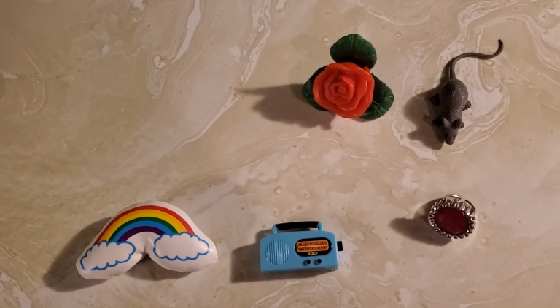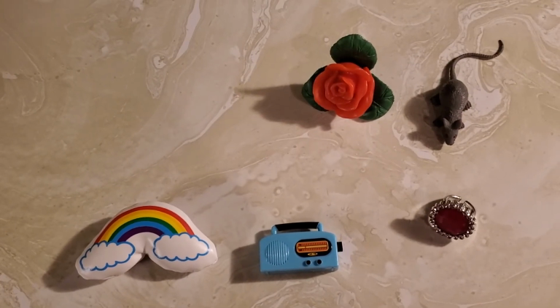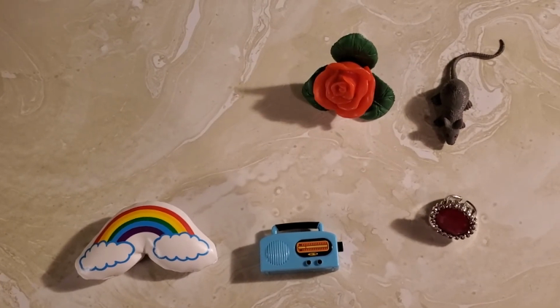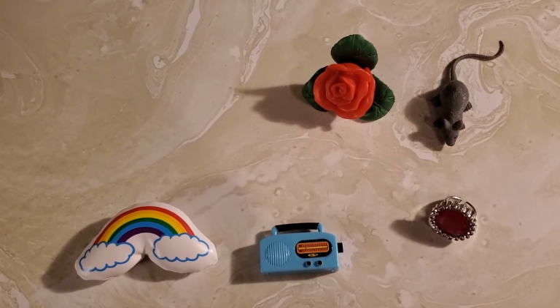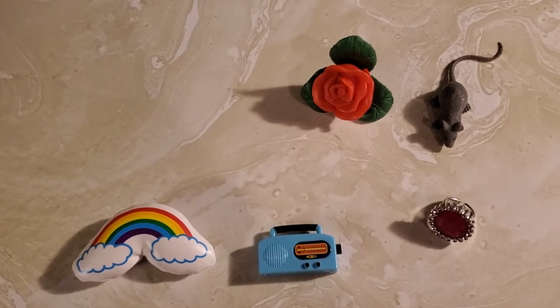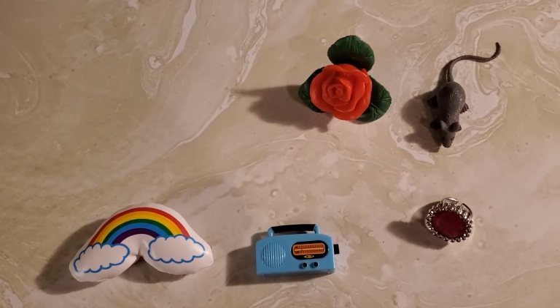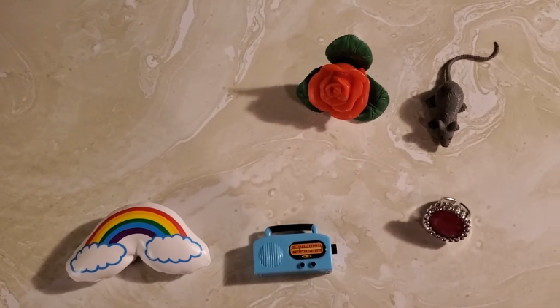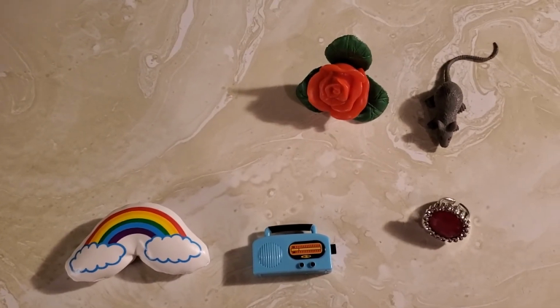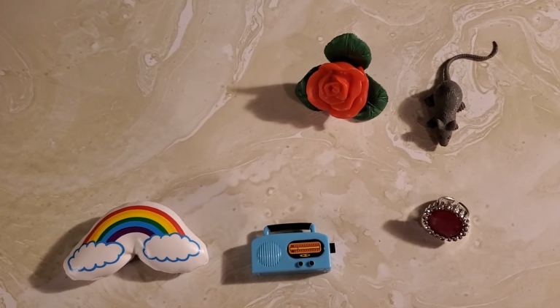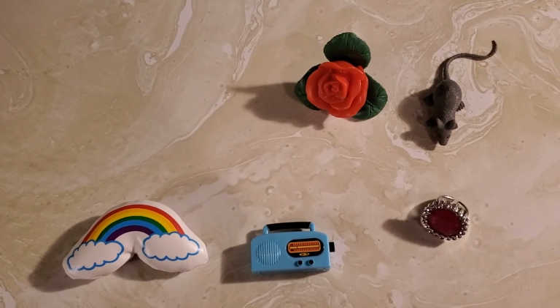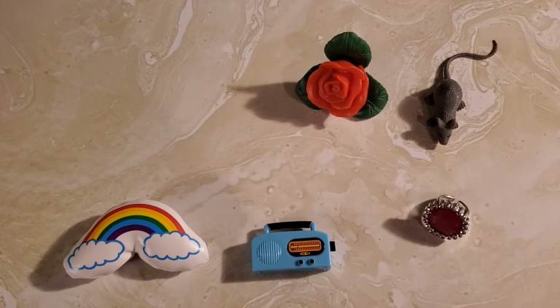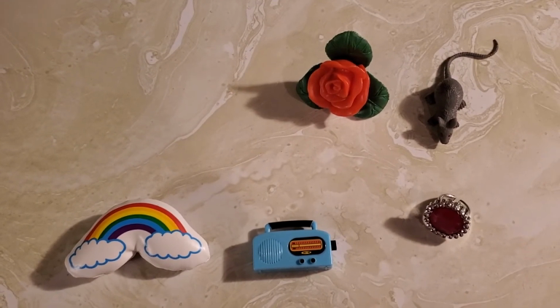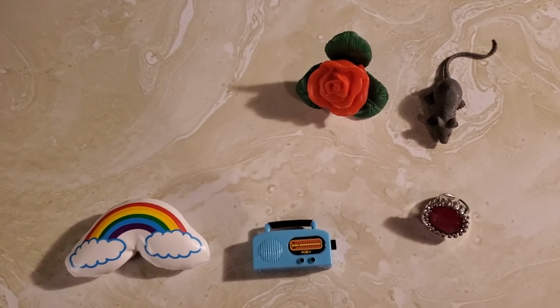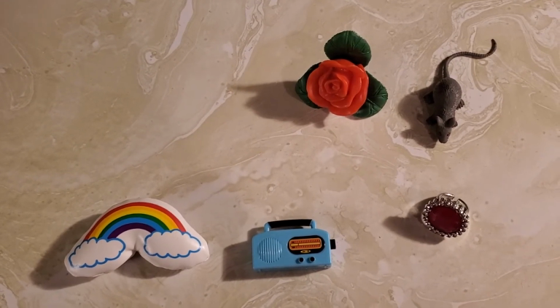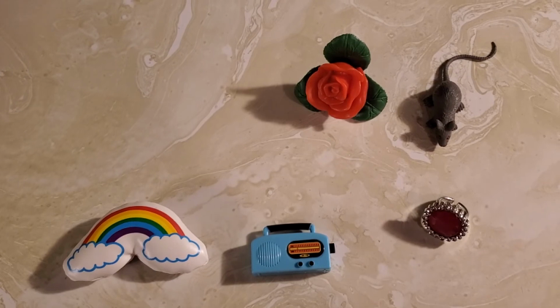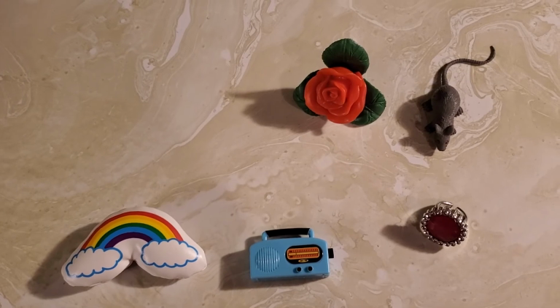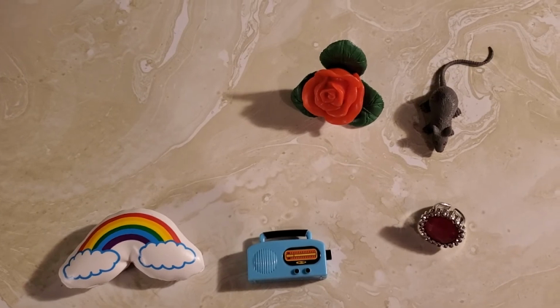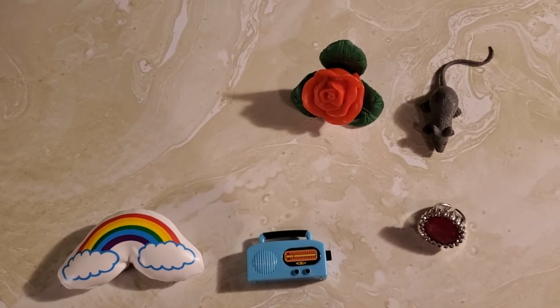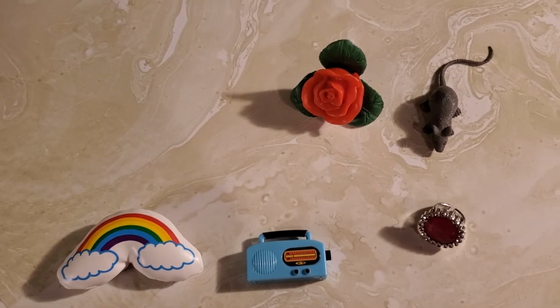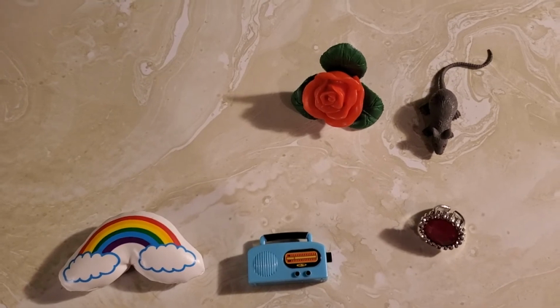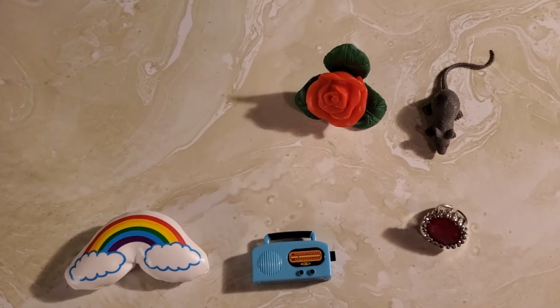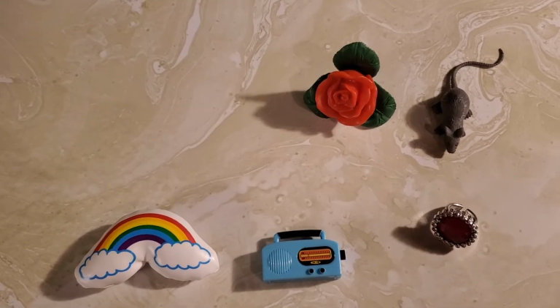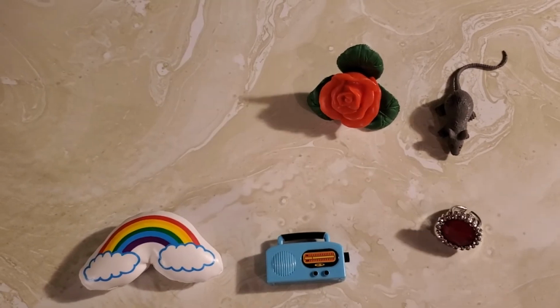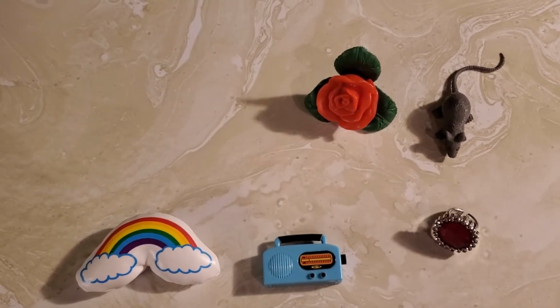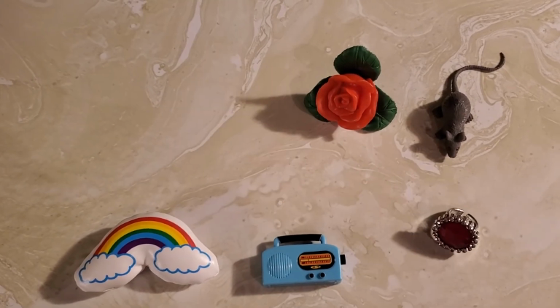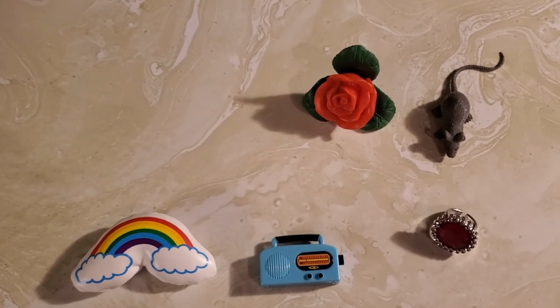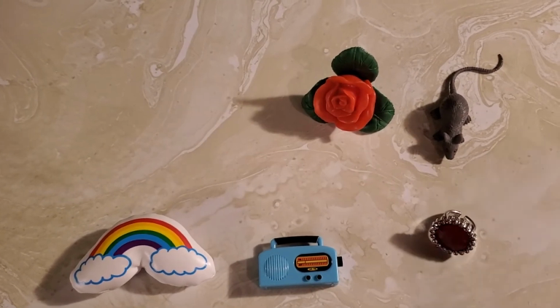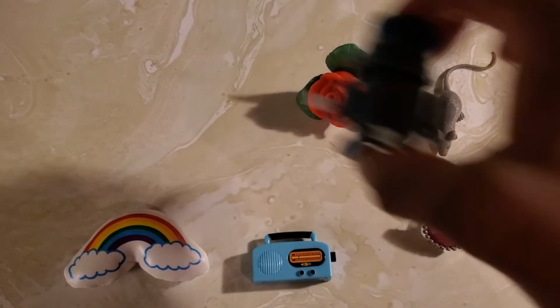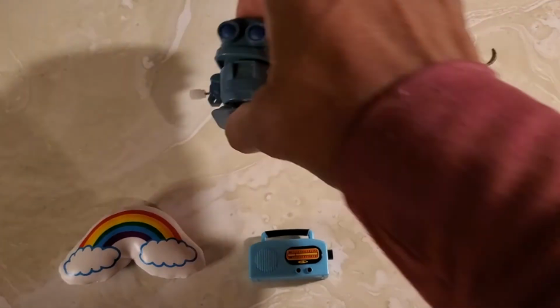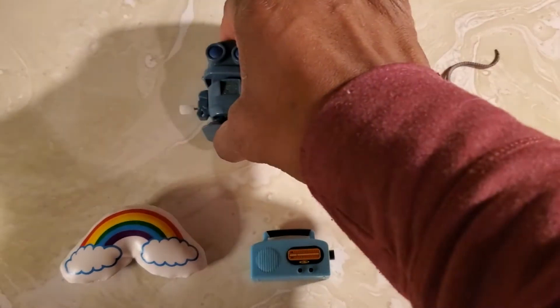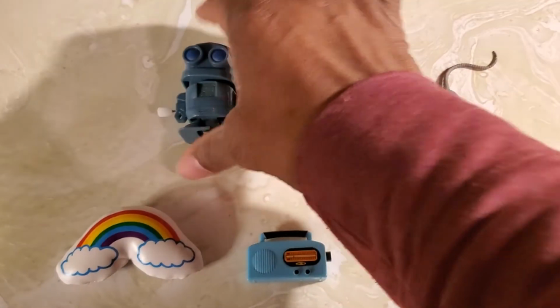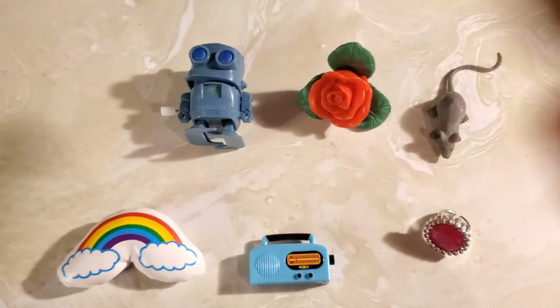Alright, what's missing this time? If you said the robot, you are correct.